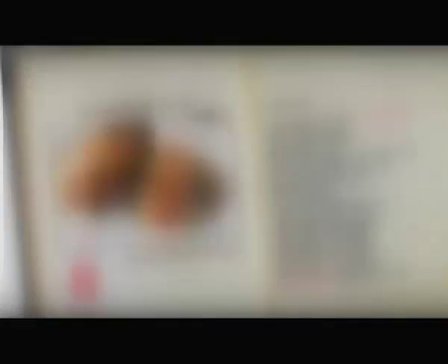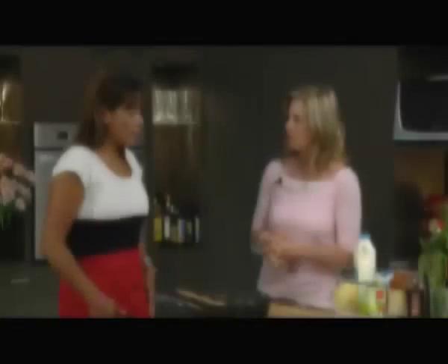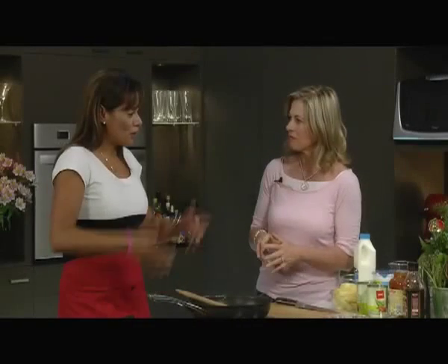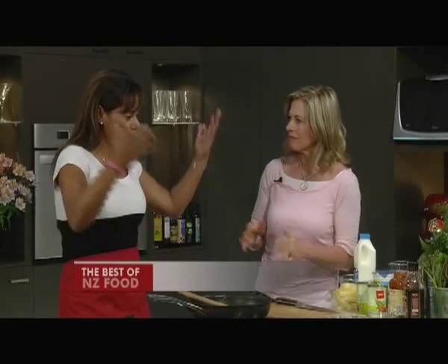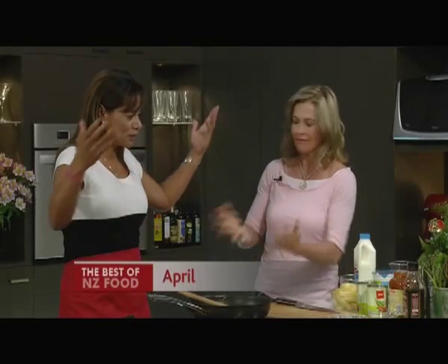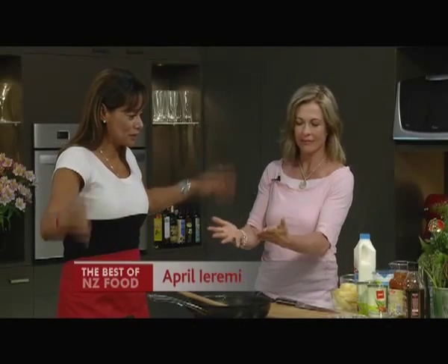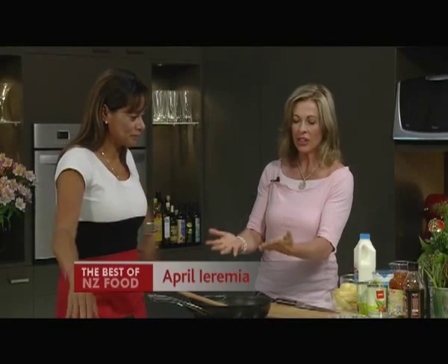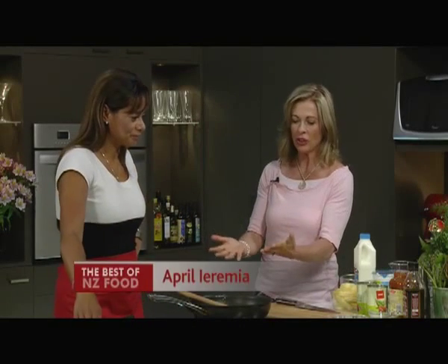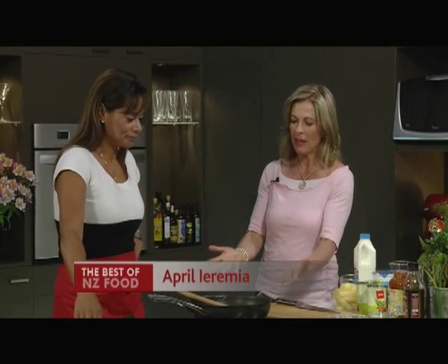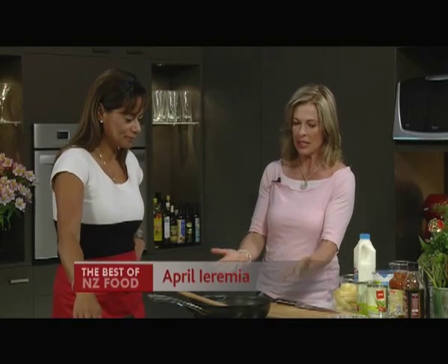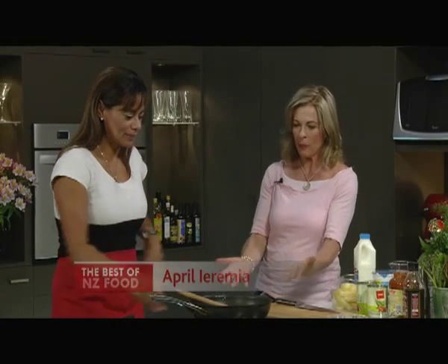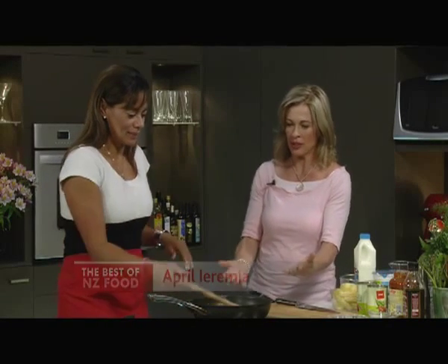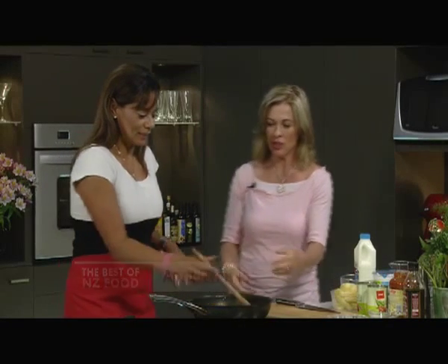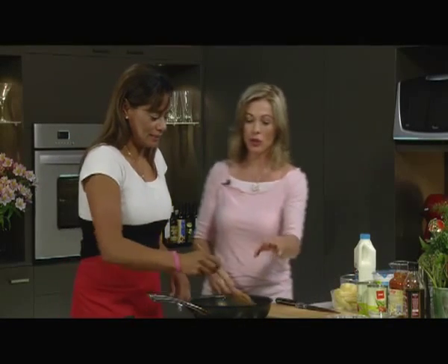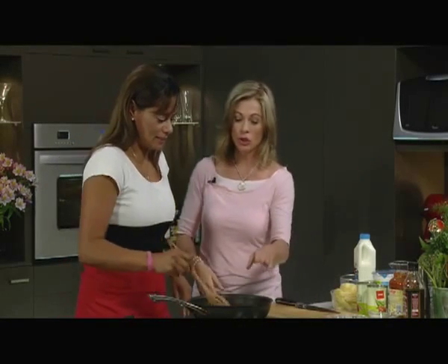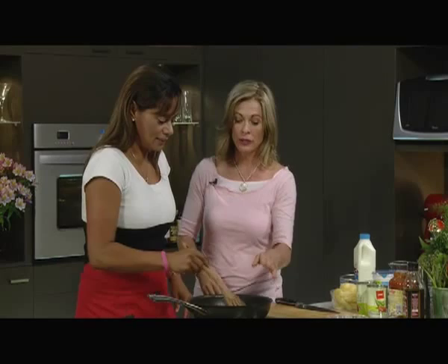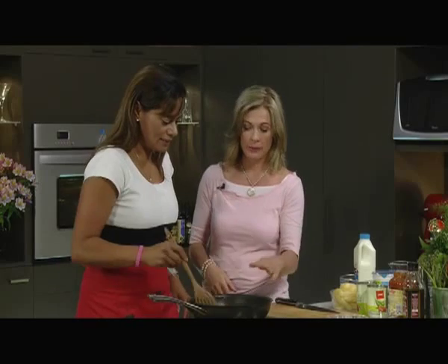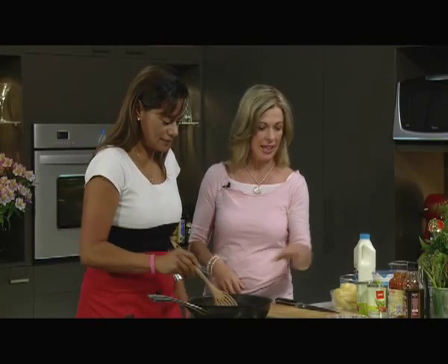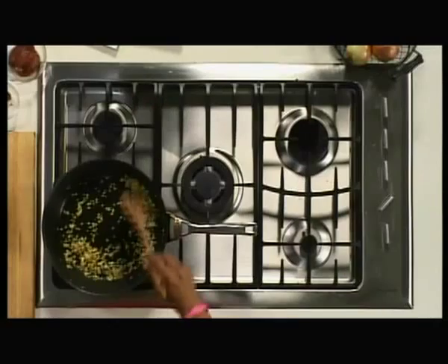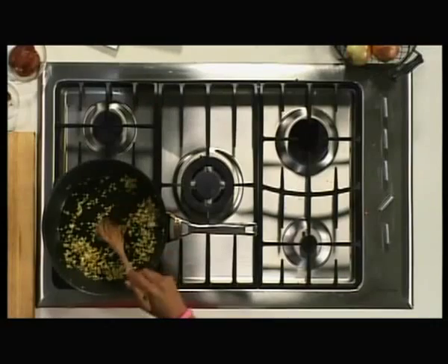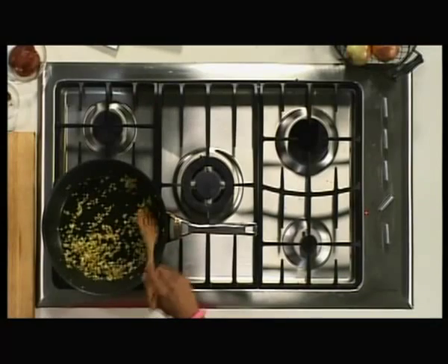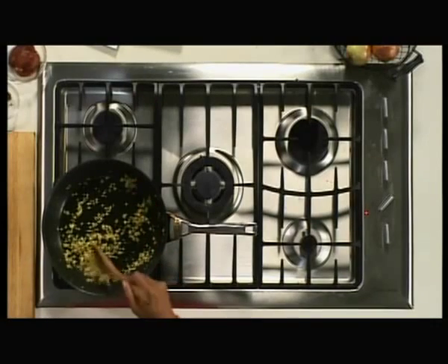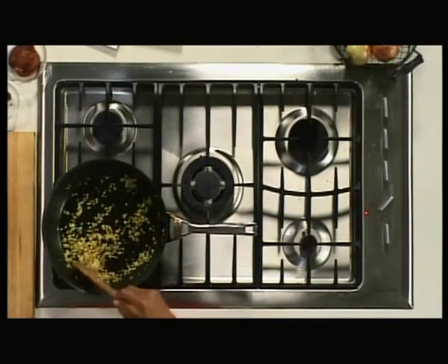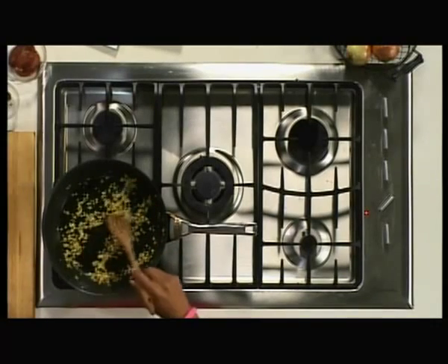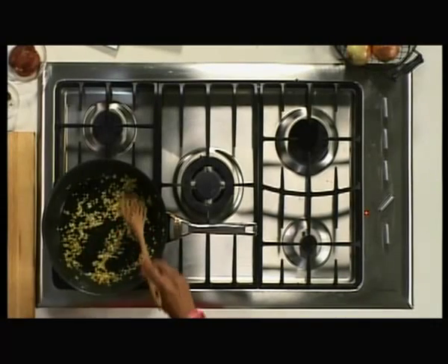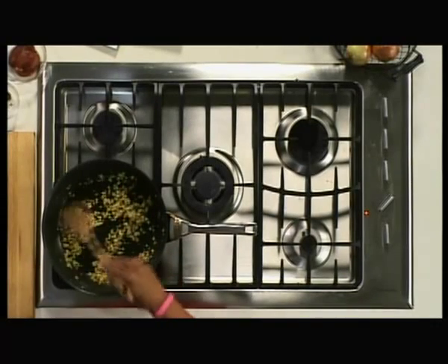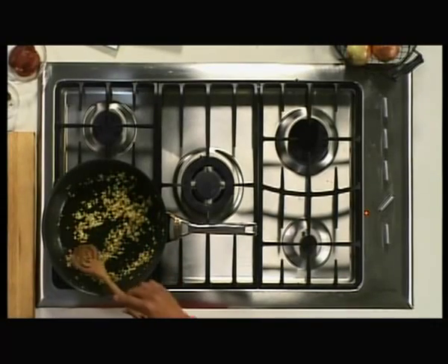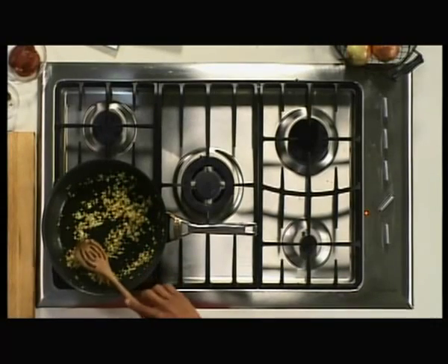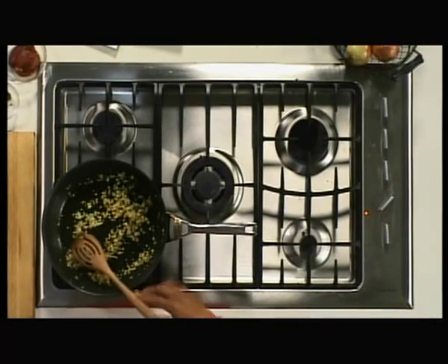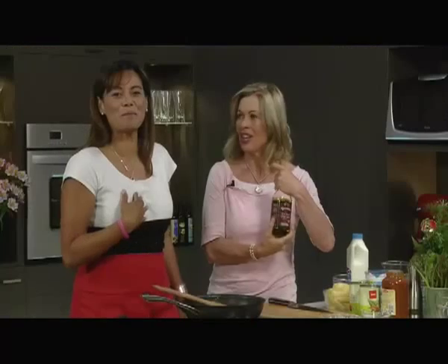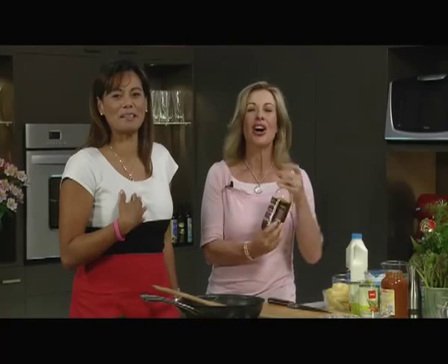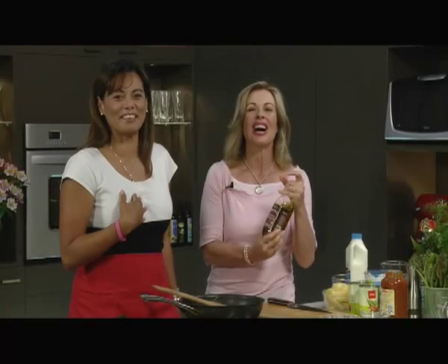I've got my apron on. What are we doing? Okay, you're going to make this all by yourself. So you've cooked off a little bit of onion in there, and I have used this... I'm going to make this all by myself.